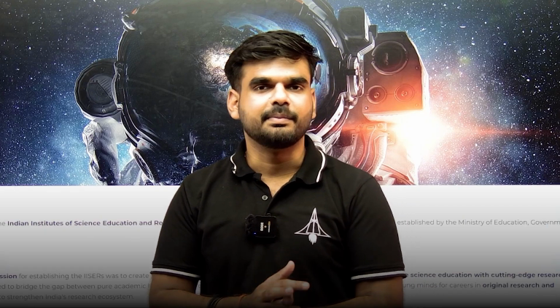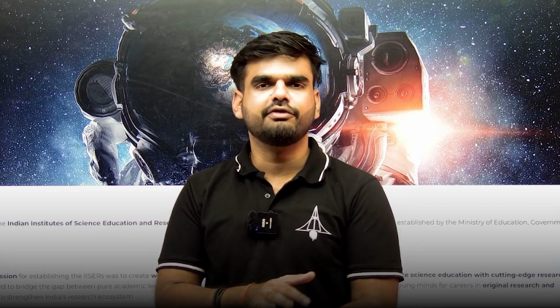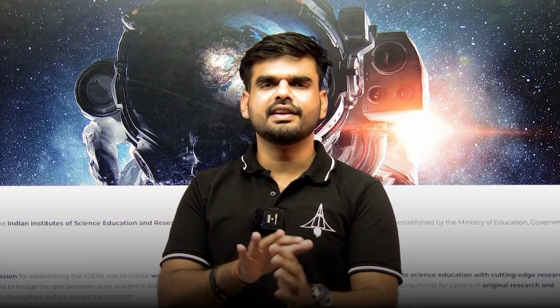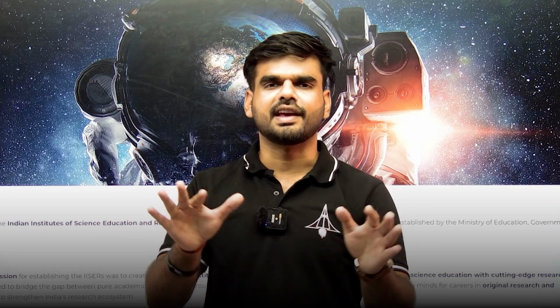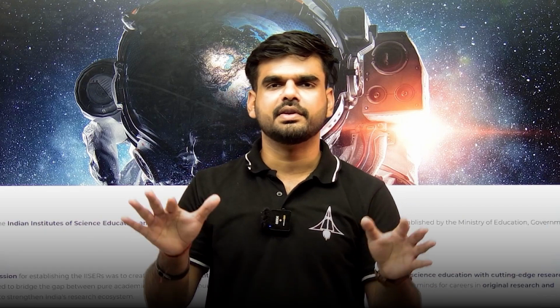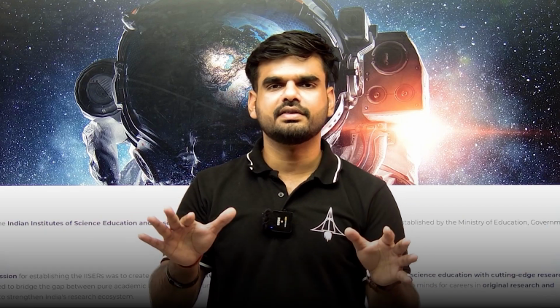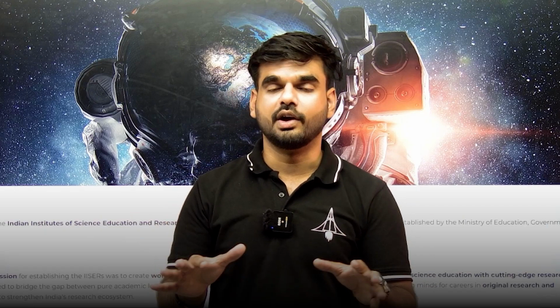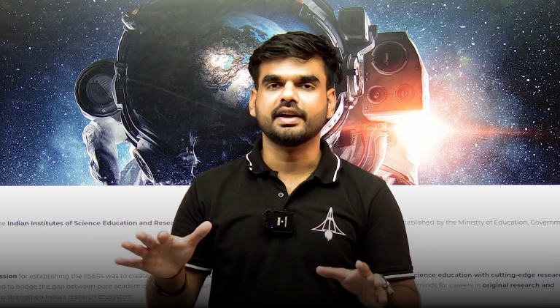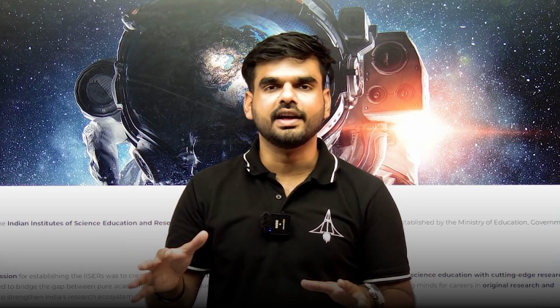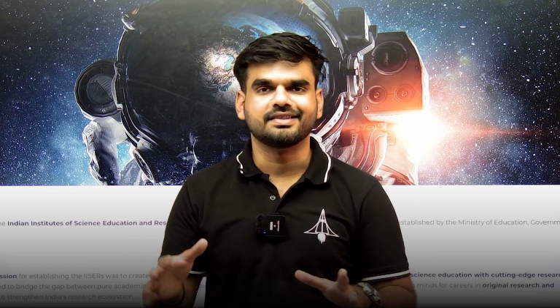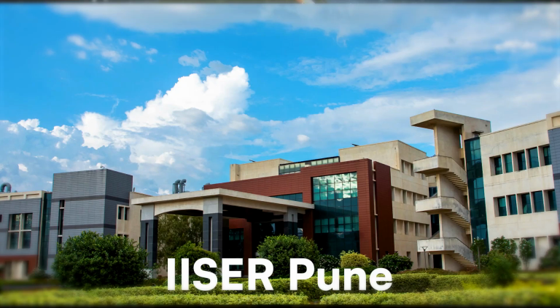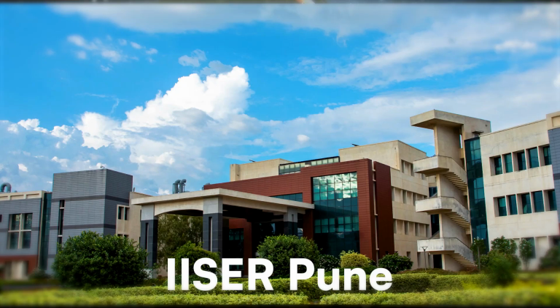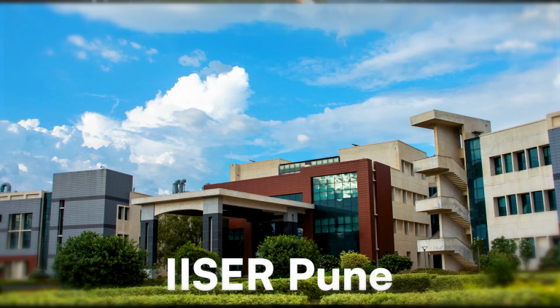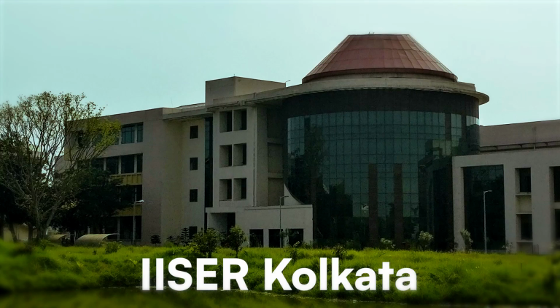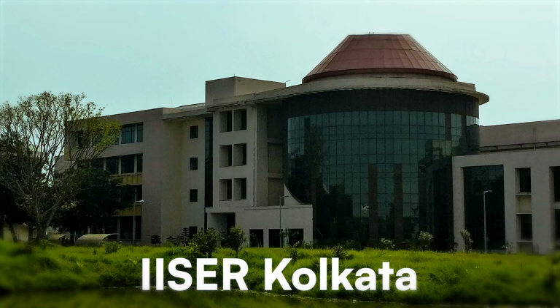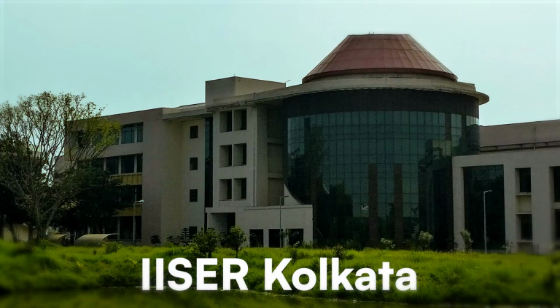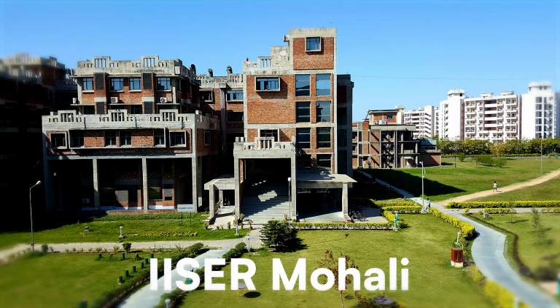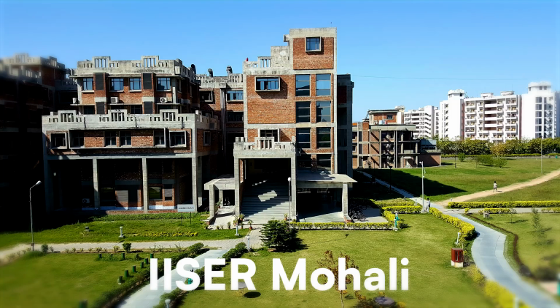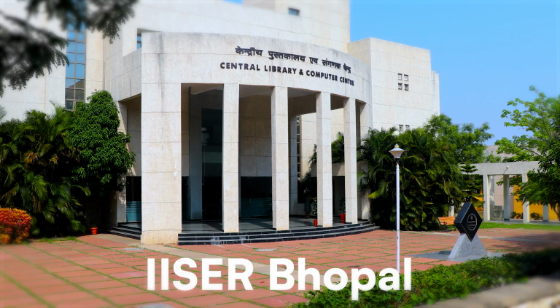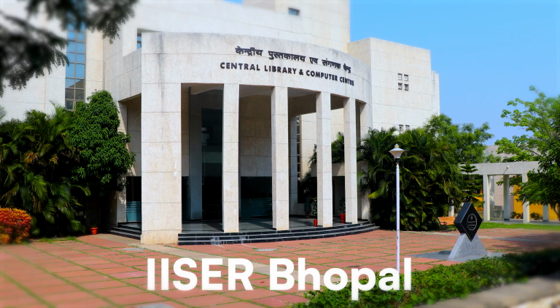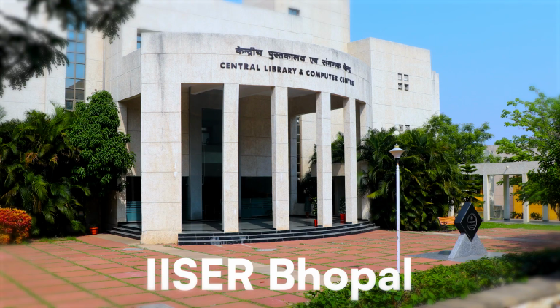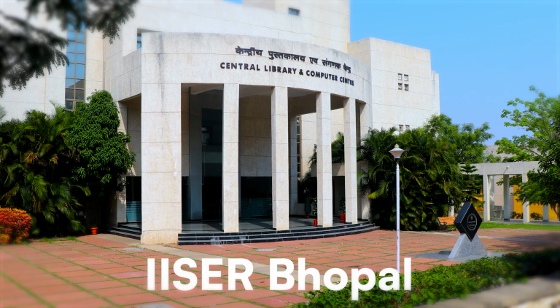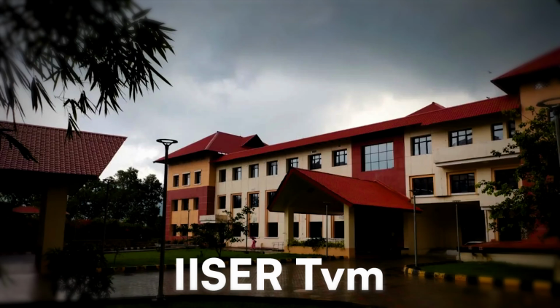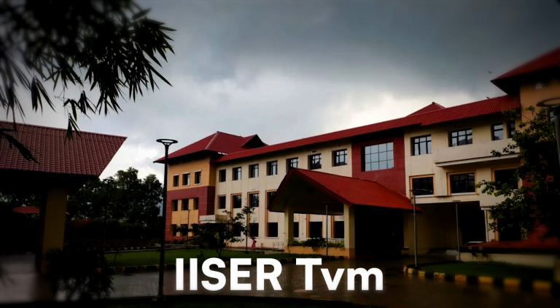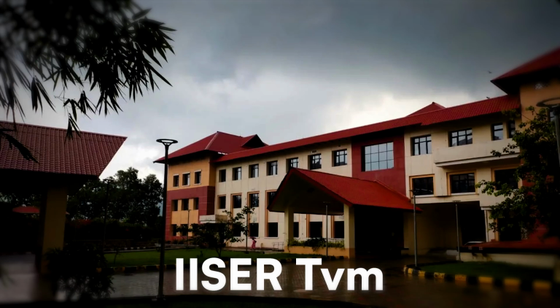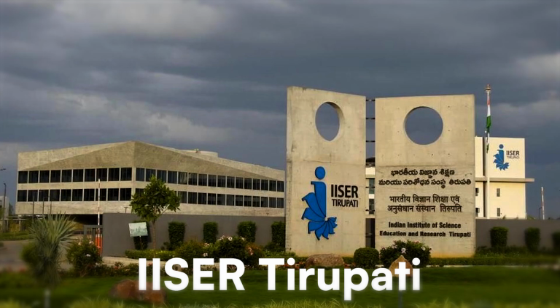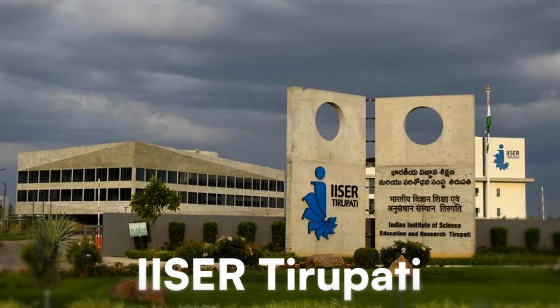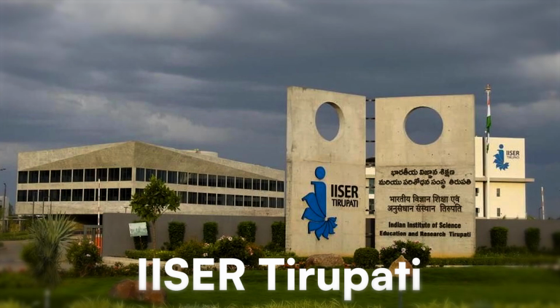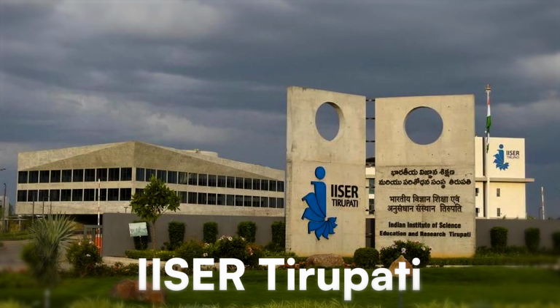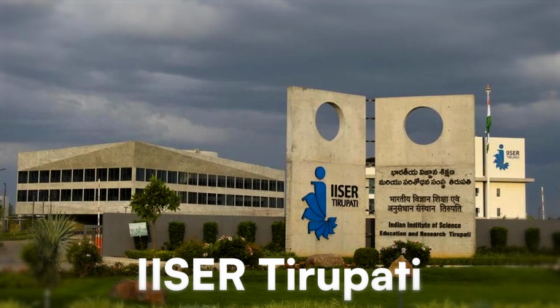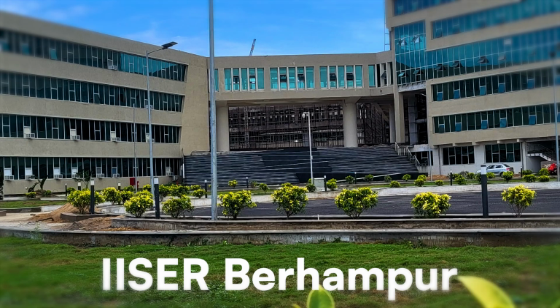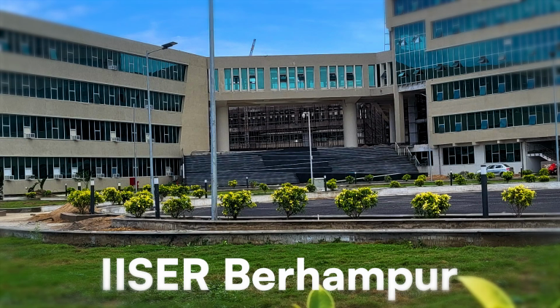ISERs are set up in various campuses across India such as Pune, Kolkata, Mohali, Bhopal, Trivandrum, Tirupati, and Berhampur.